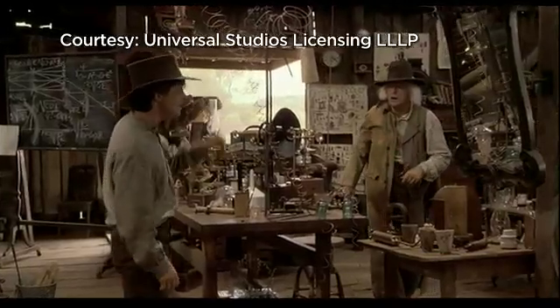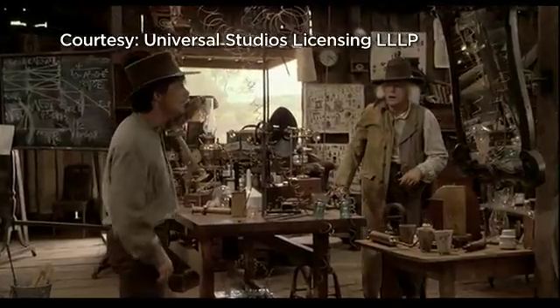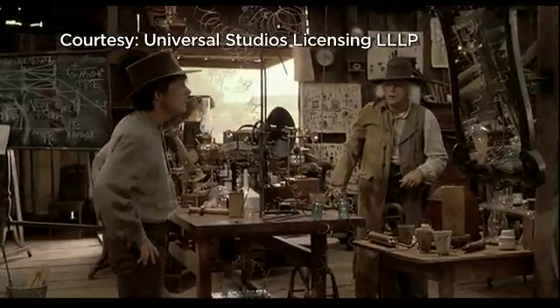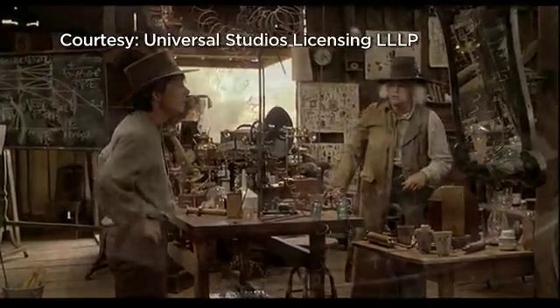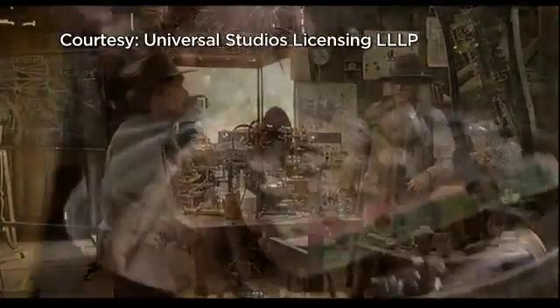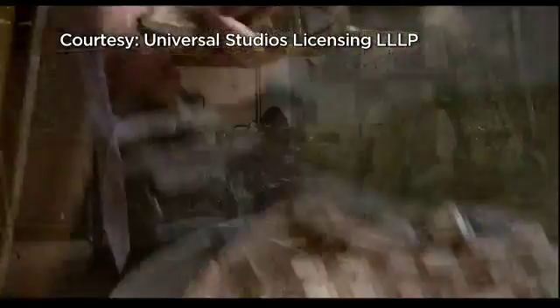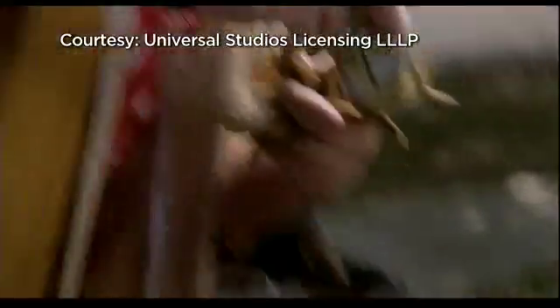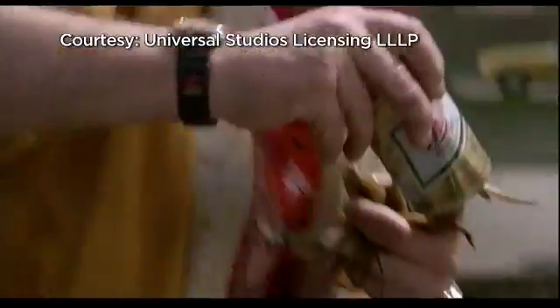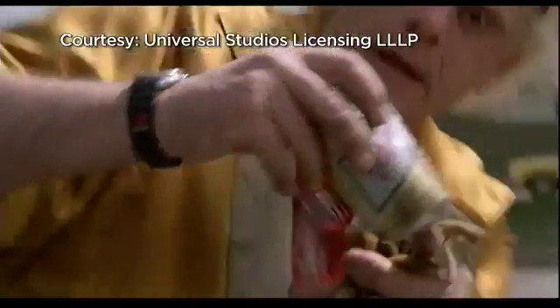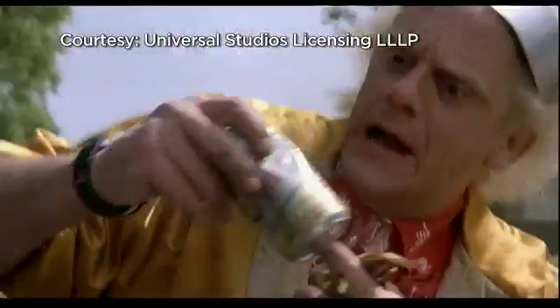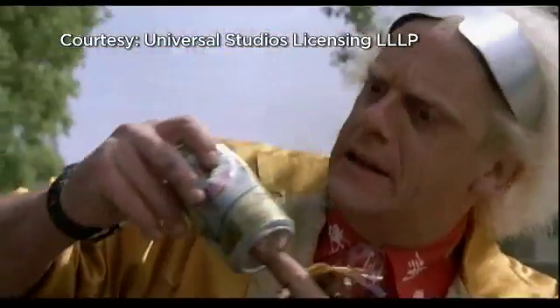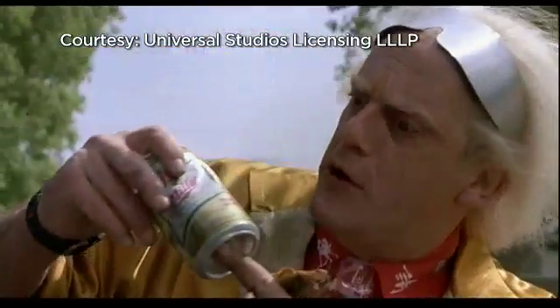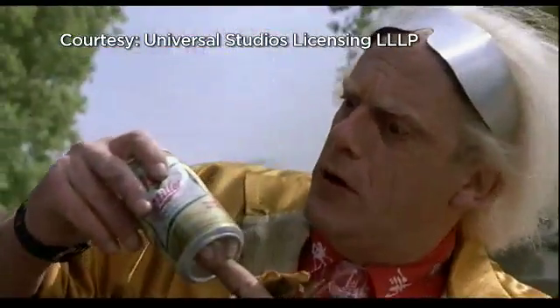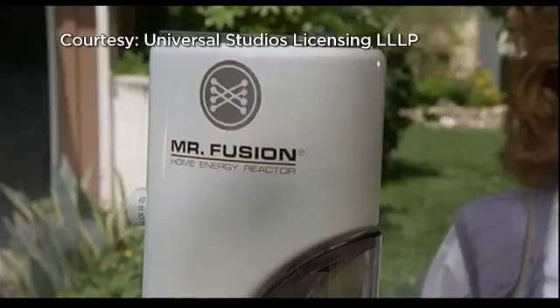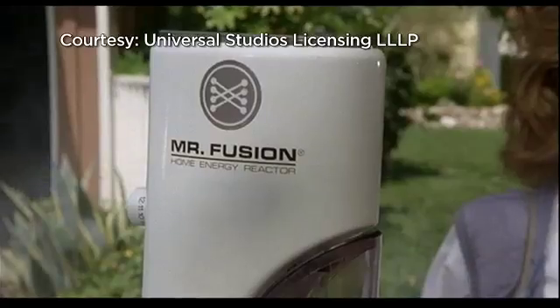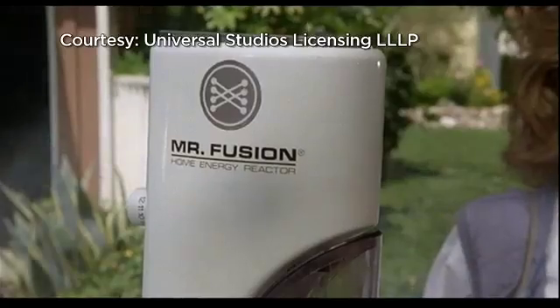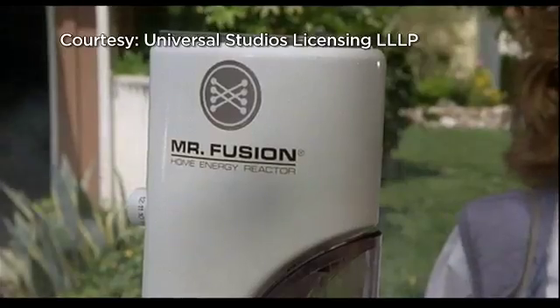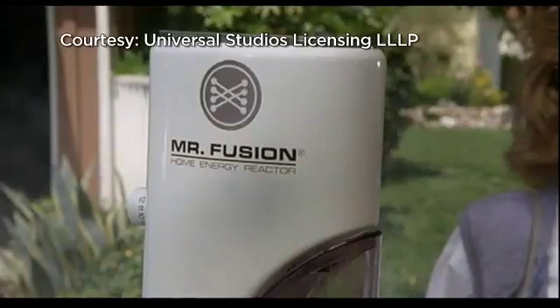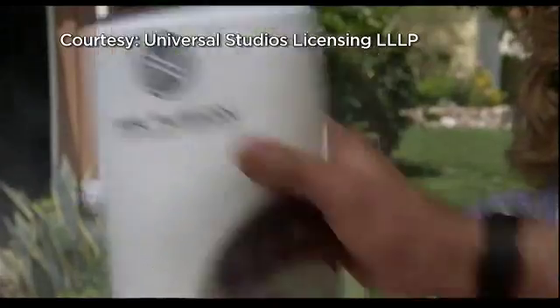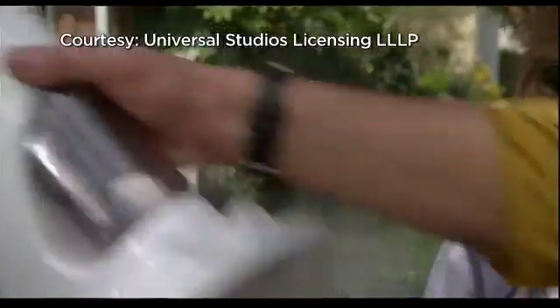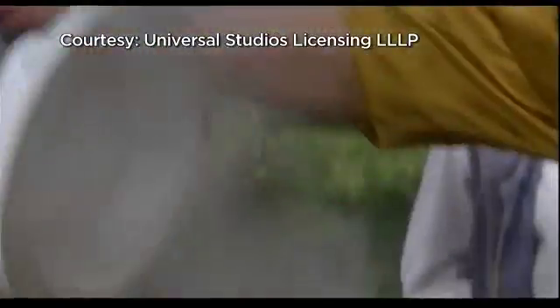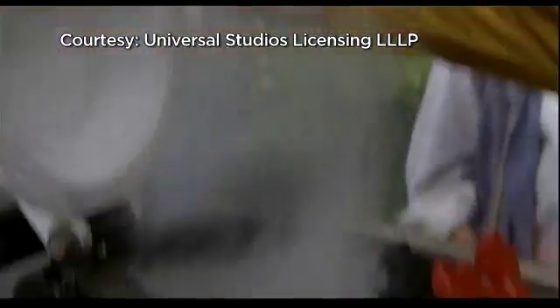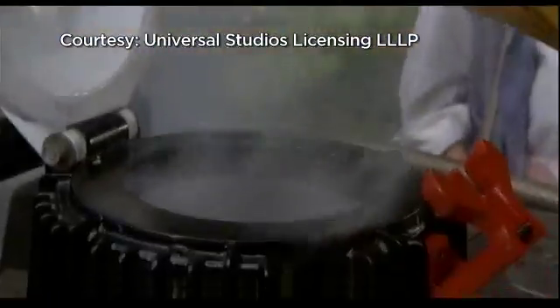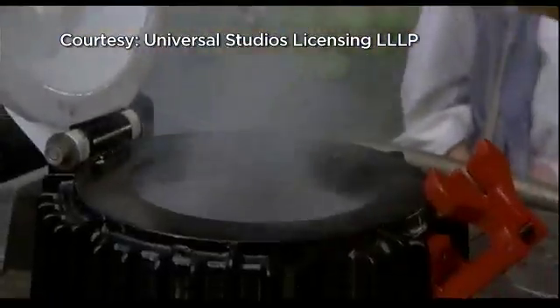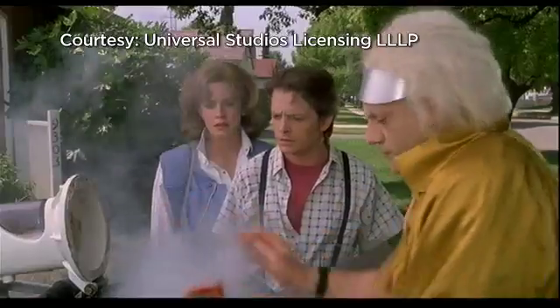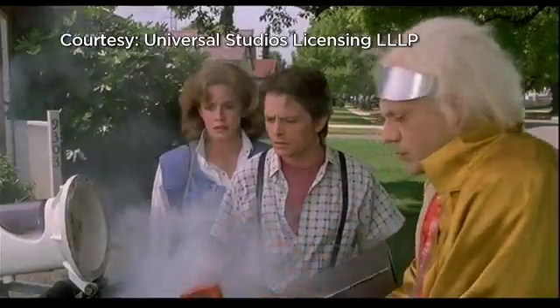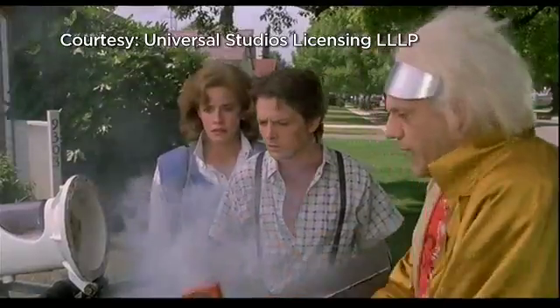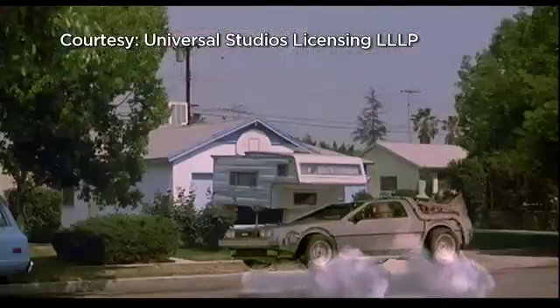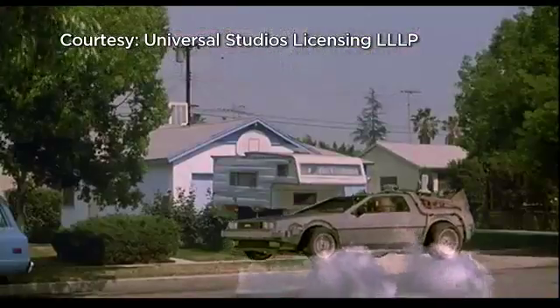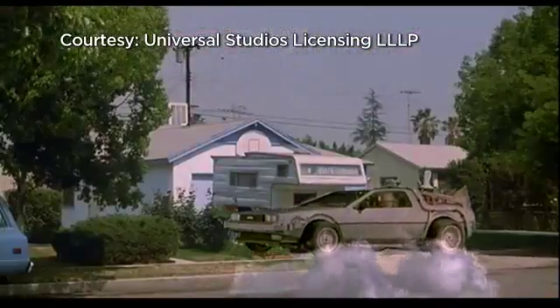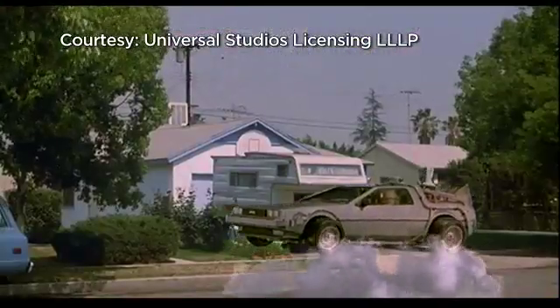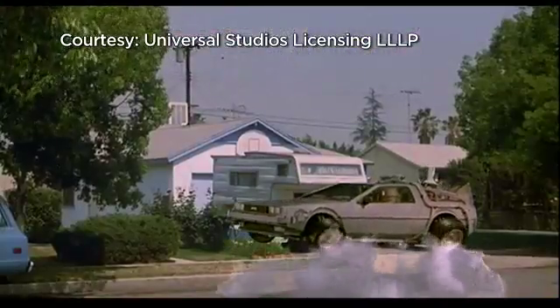For Back to the Future fans, fusion is what powered the DeLorean.